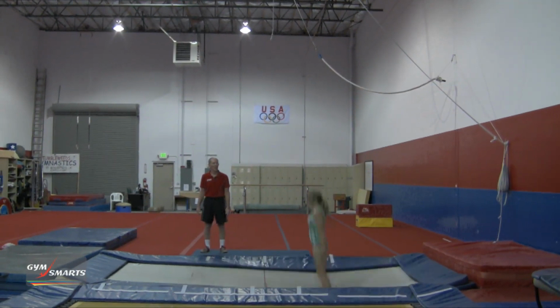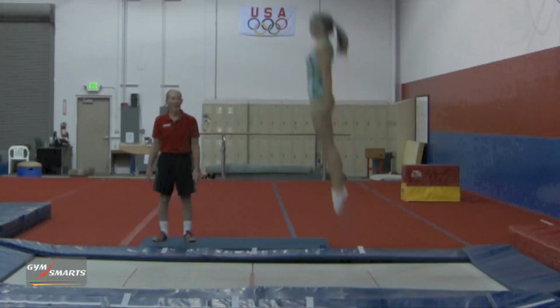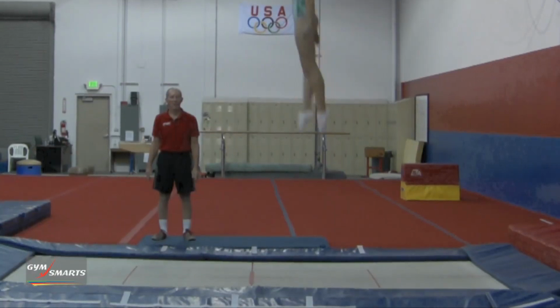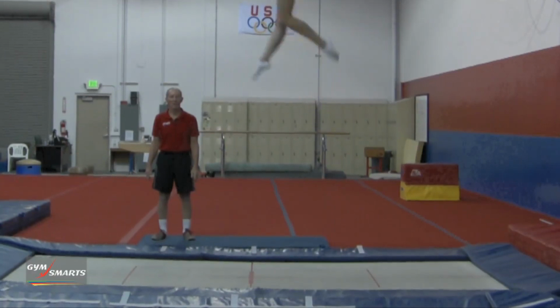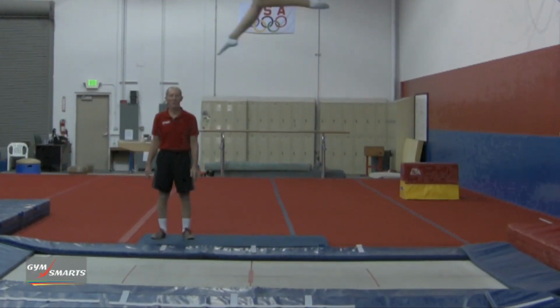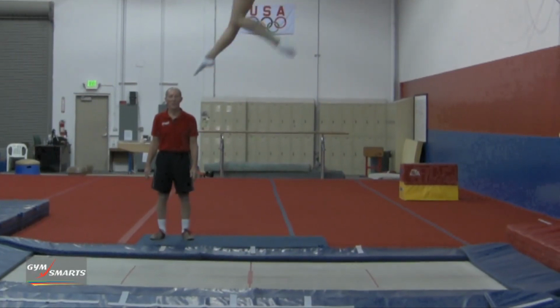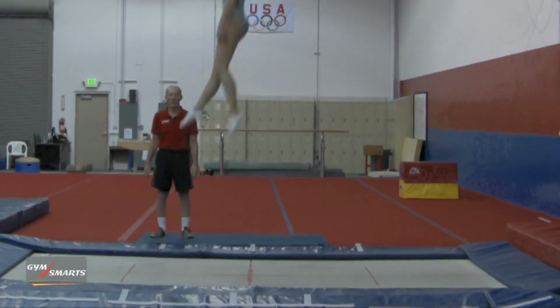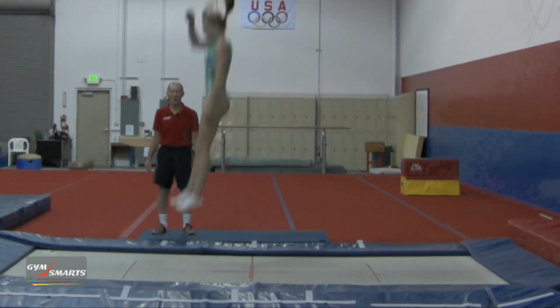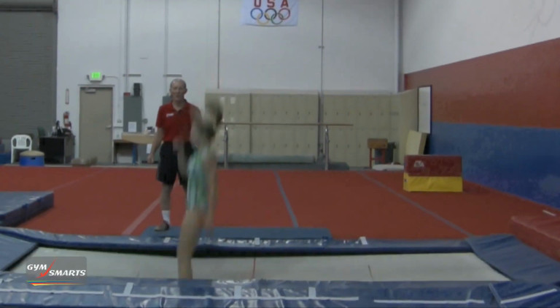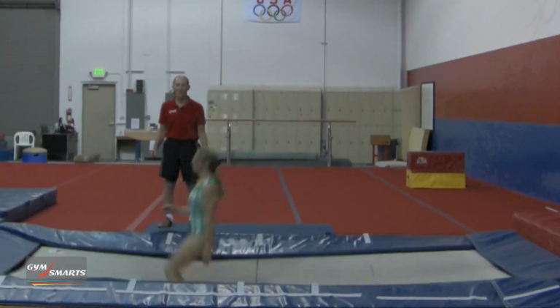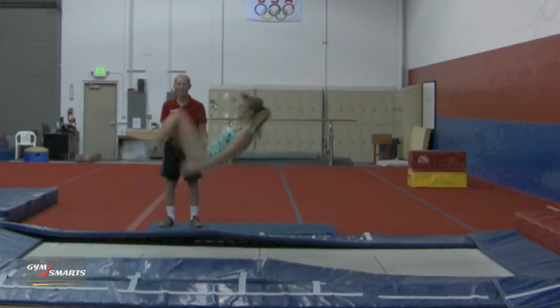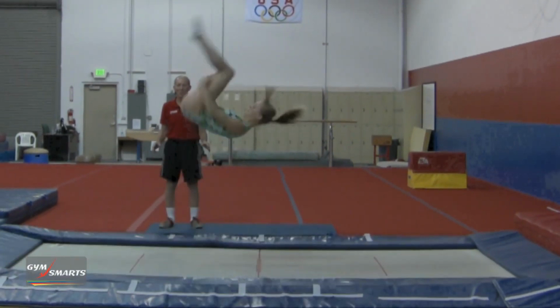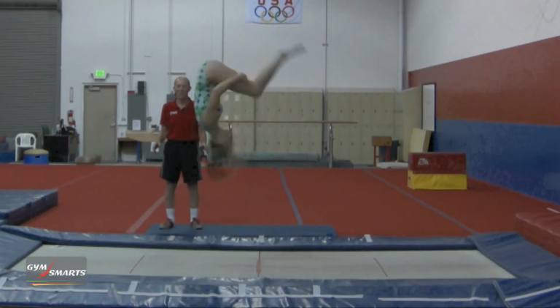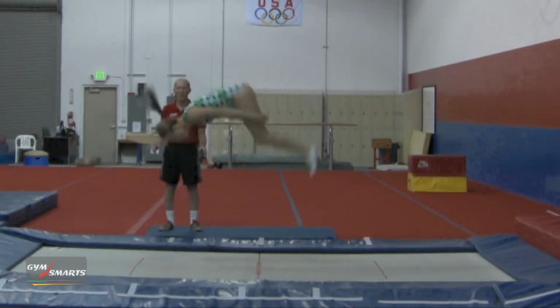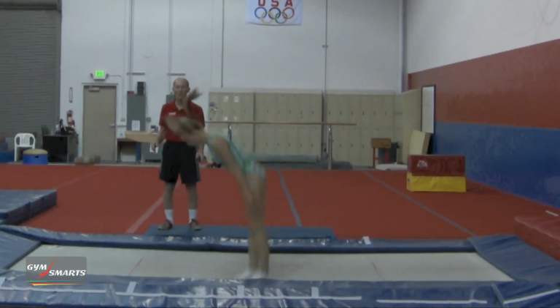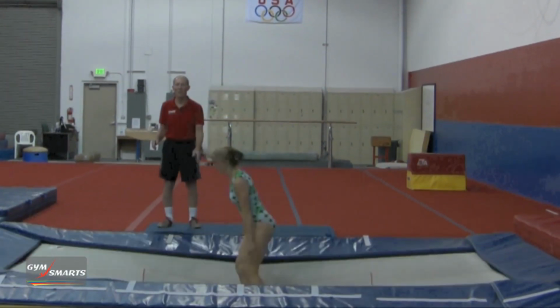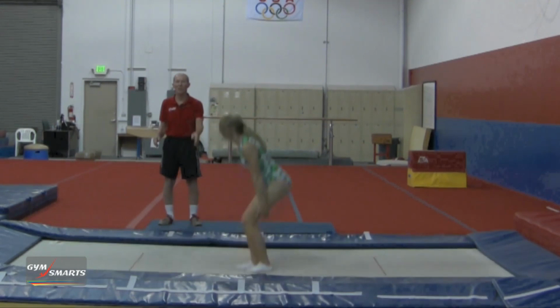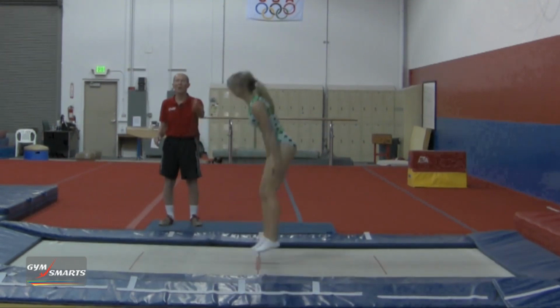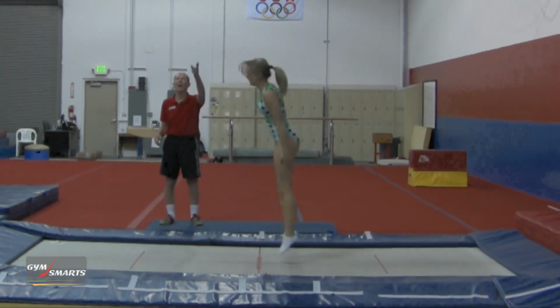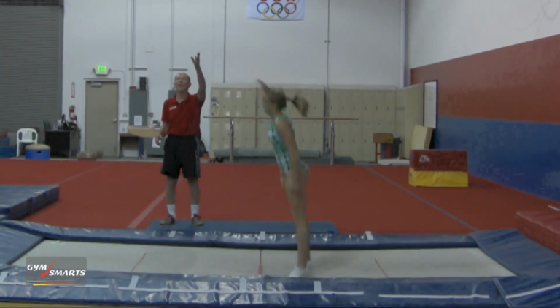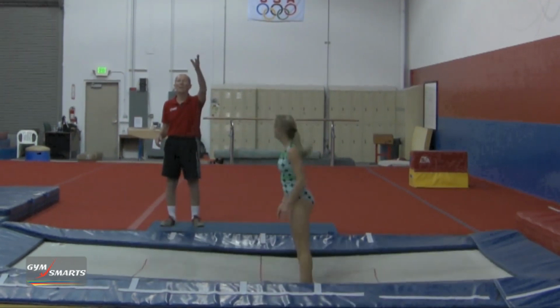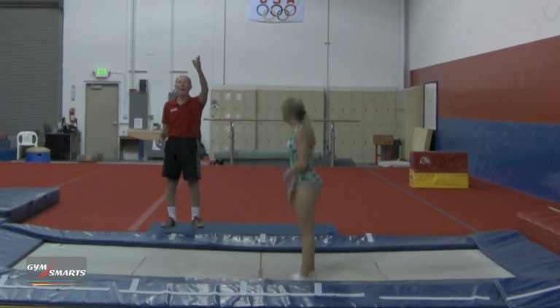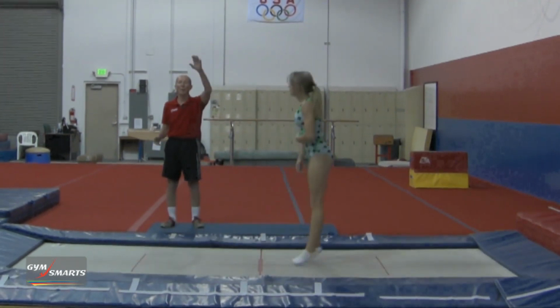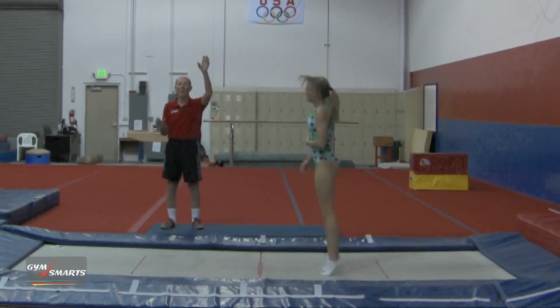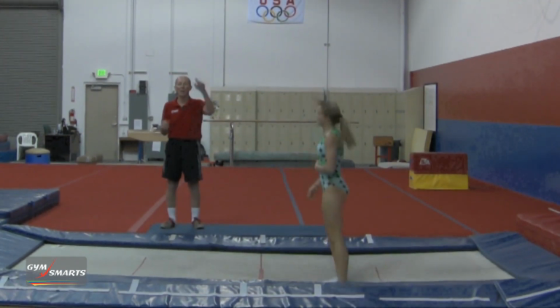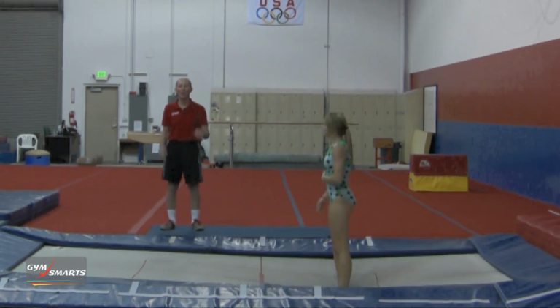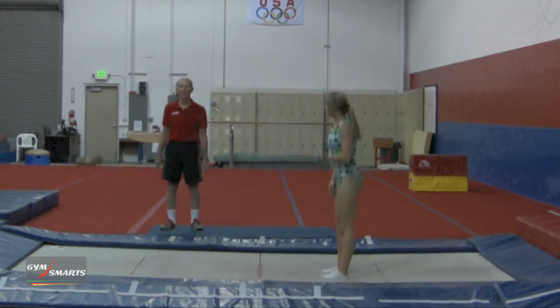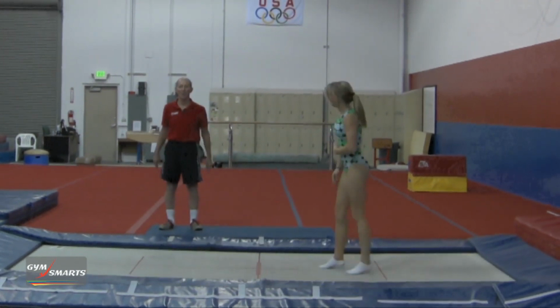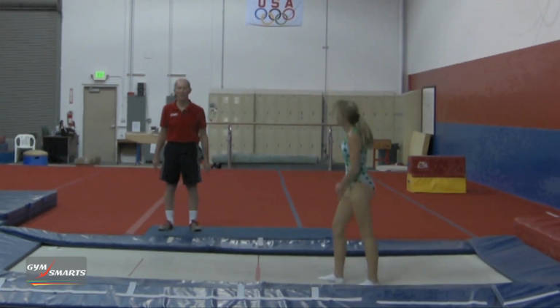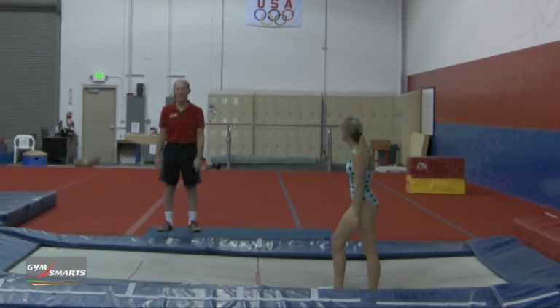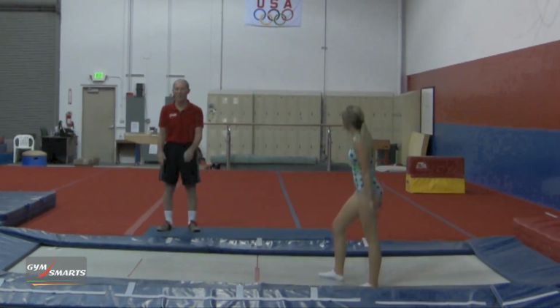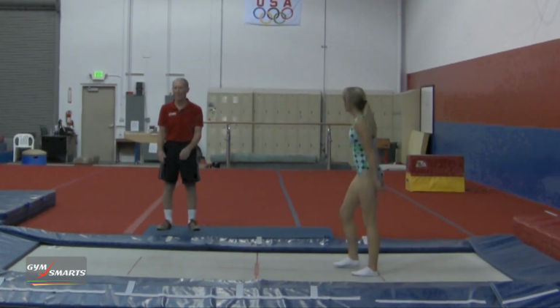As you can see on each of those fulls, she must go higher and wait longer for her full twist.